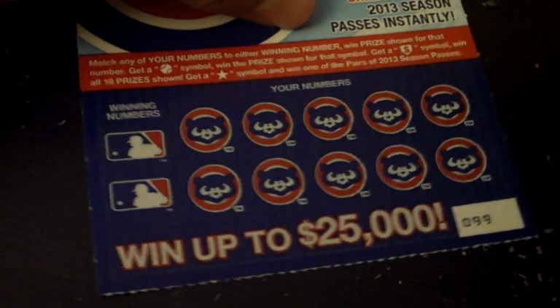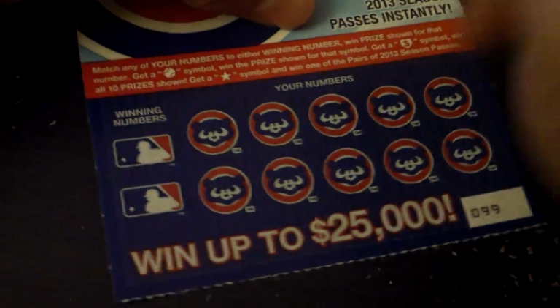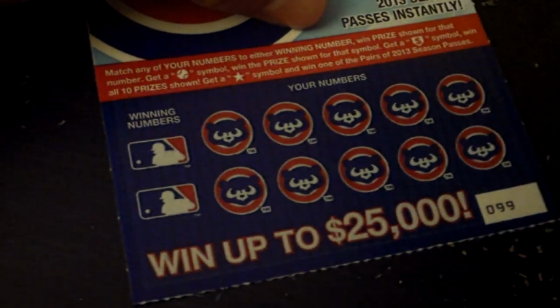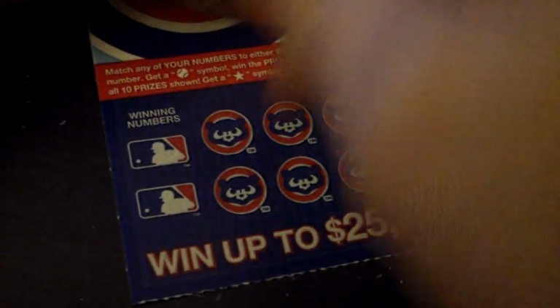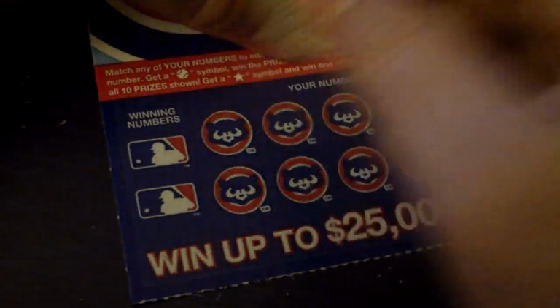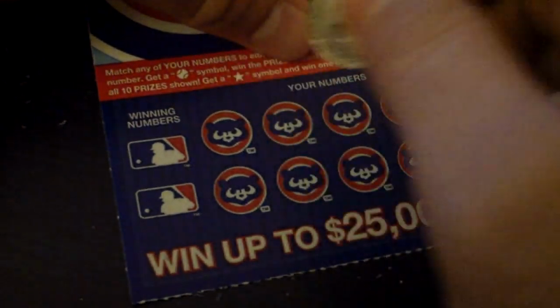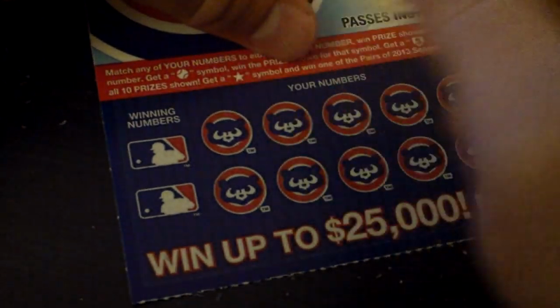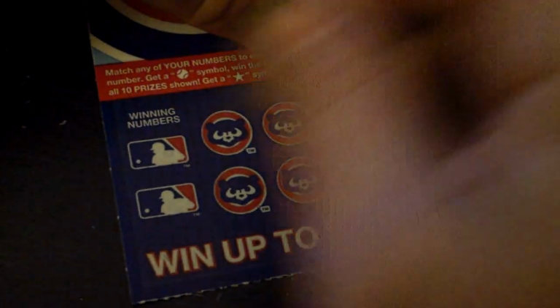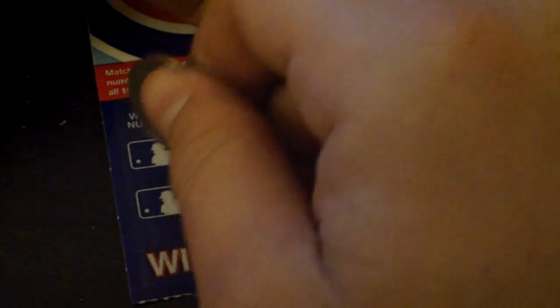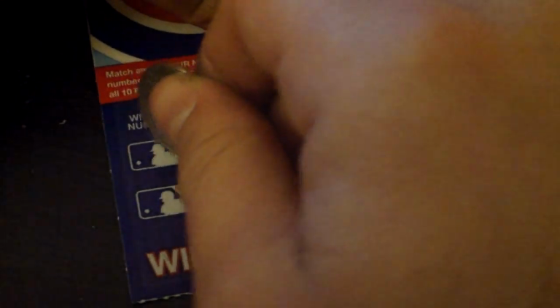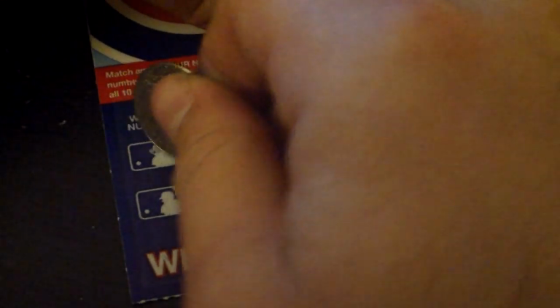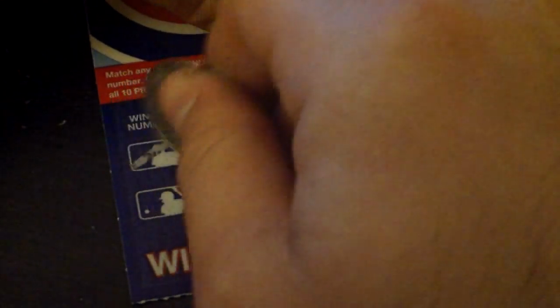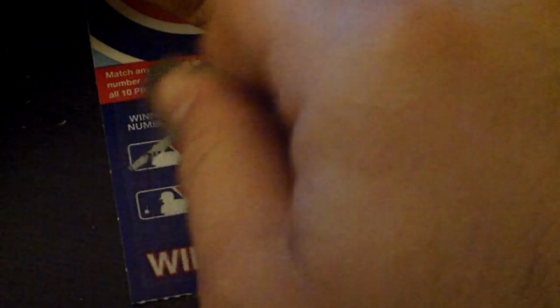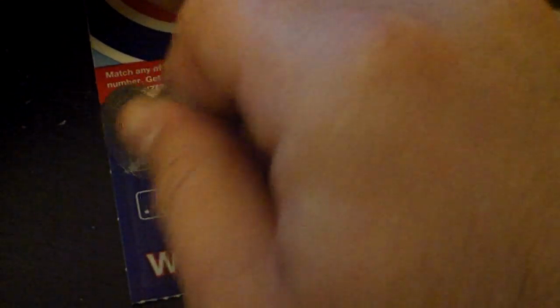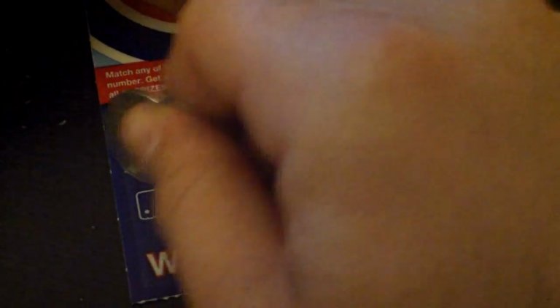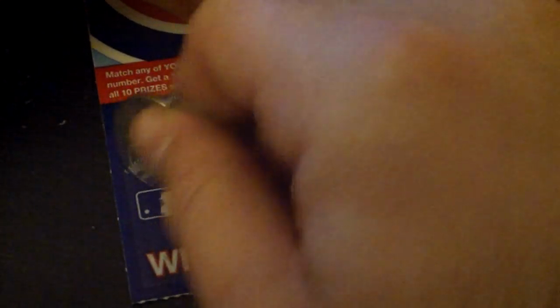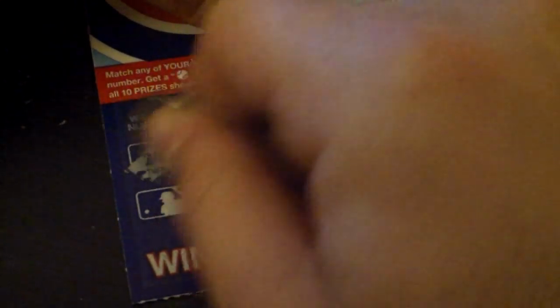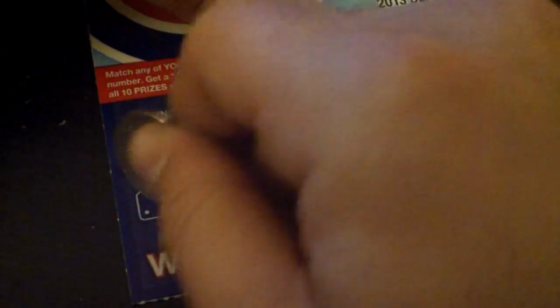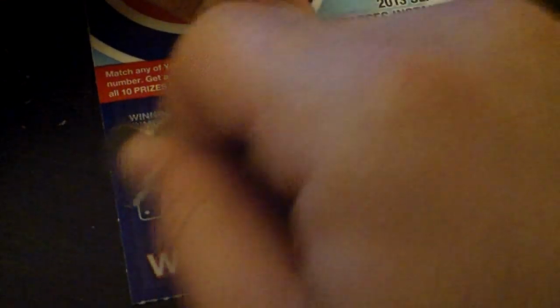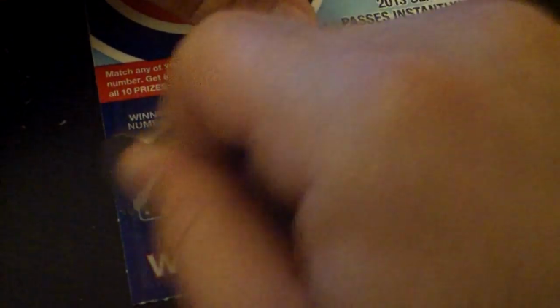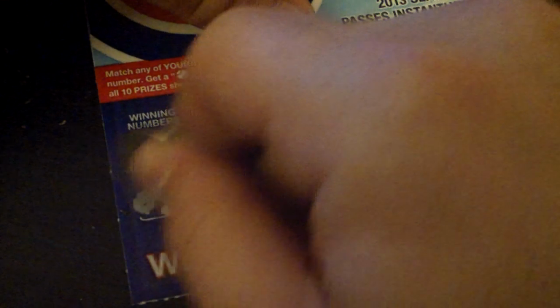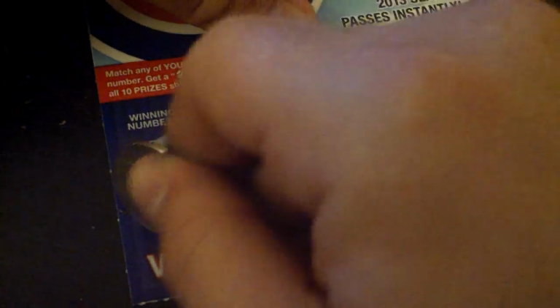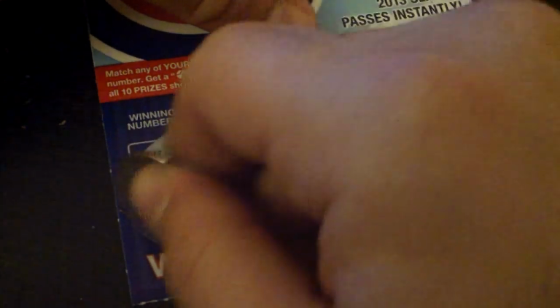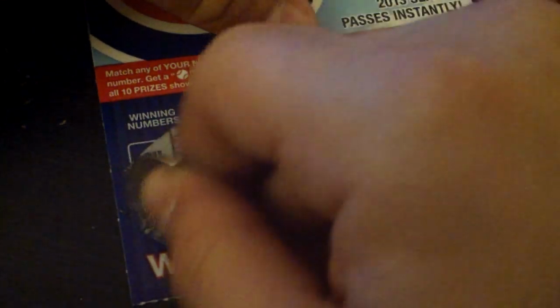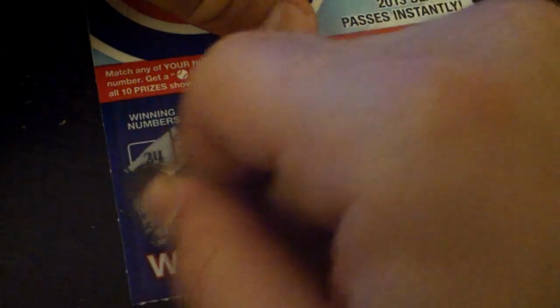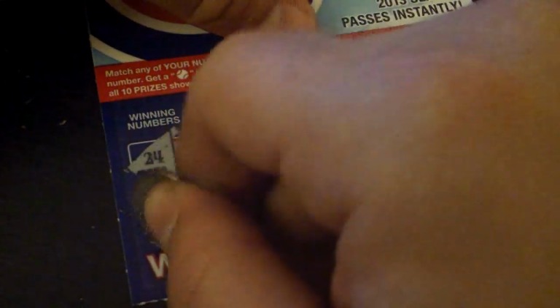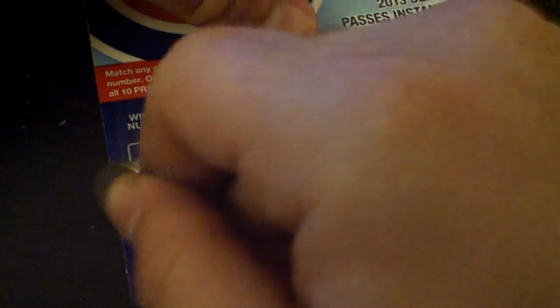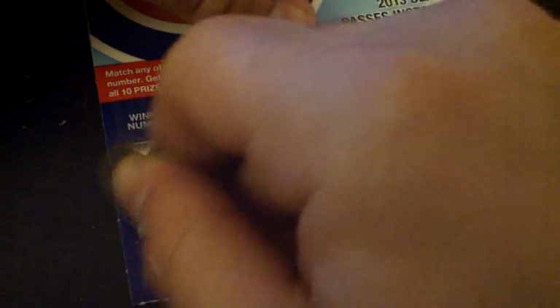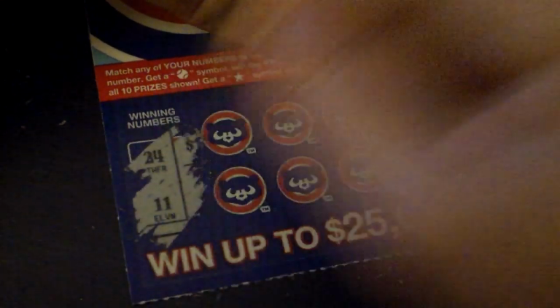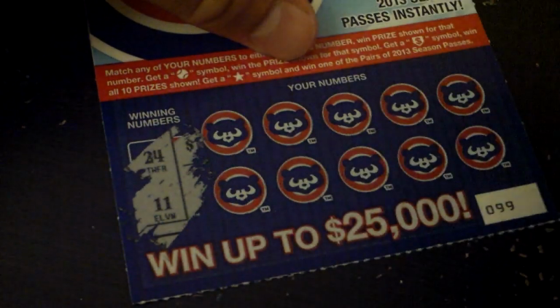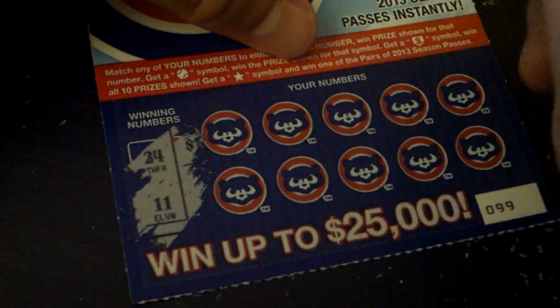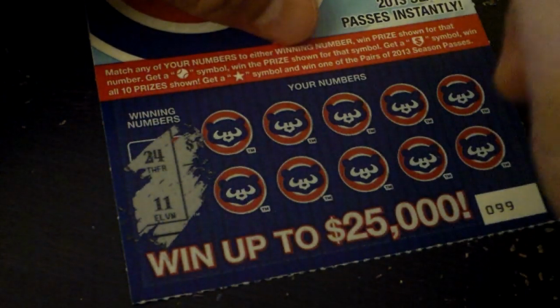Went up to $25,000. Winning numbers: got $24,000 and $11,000.